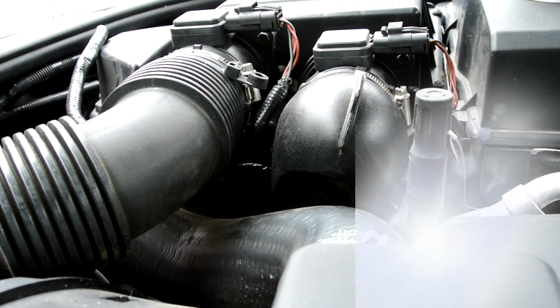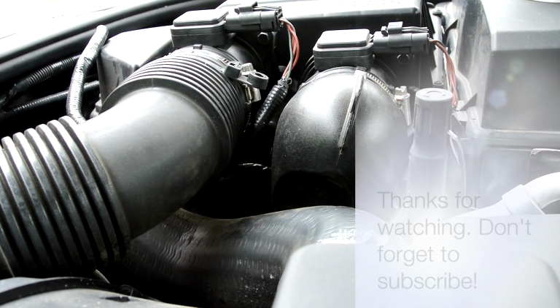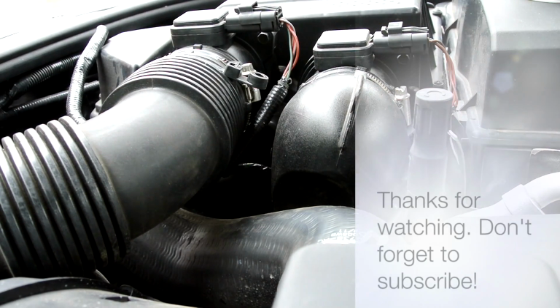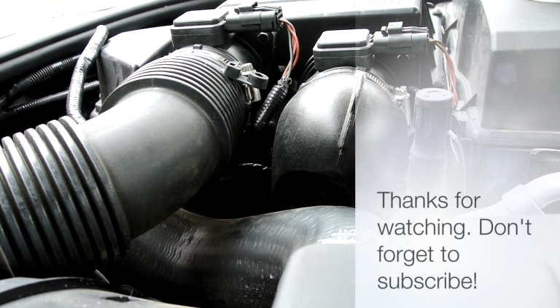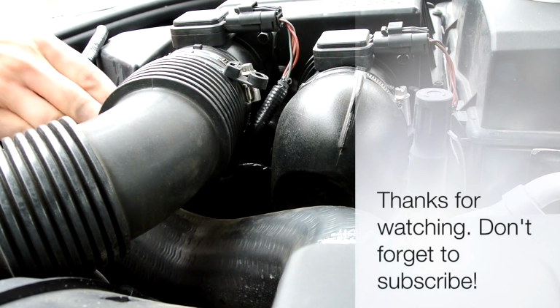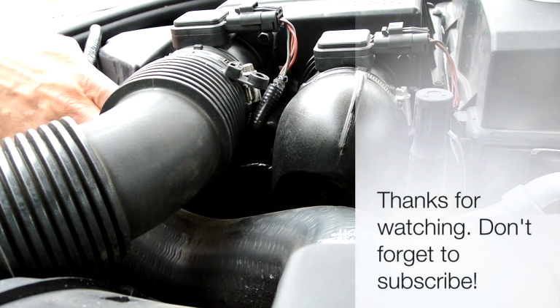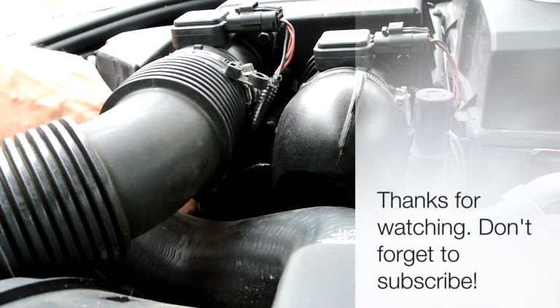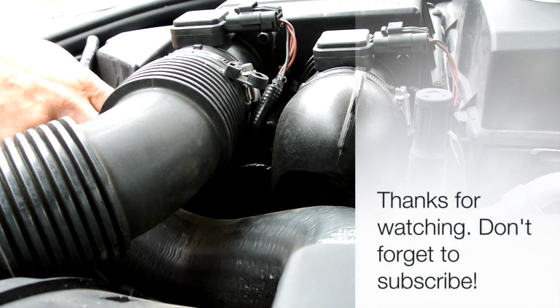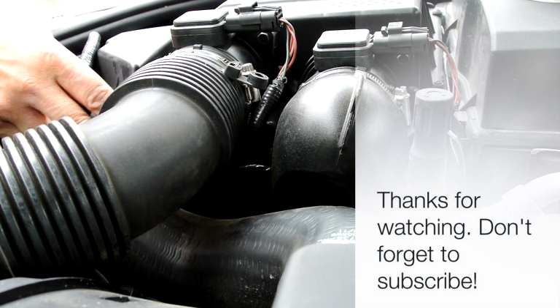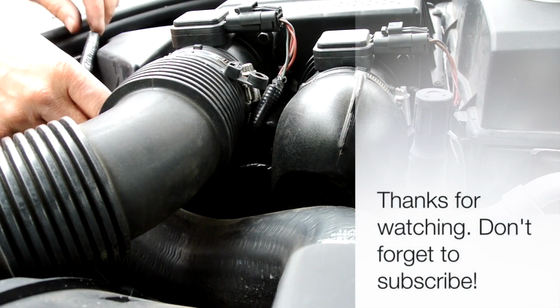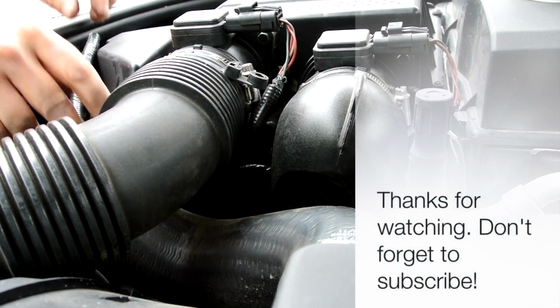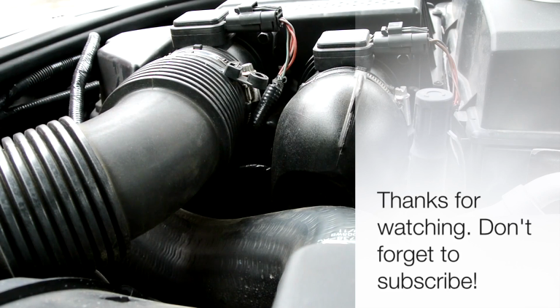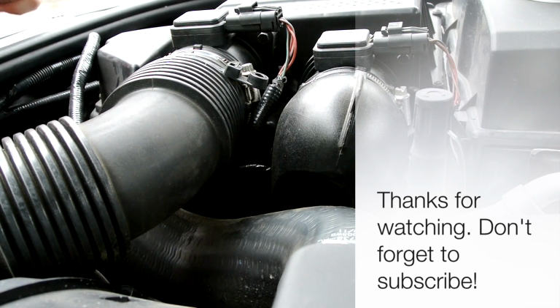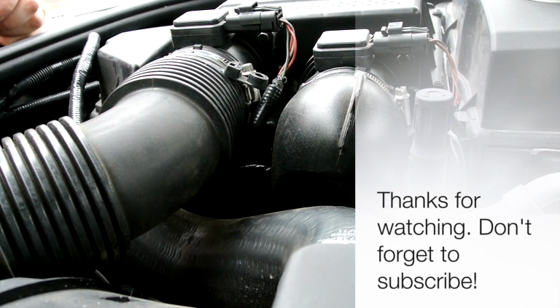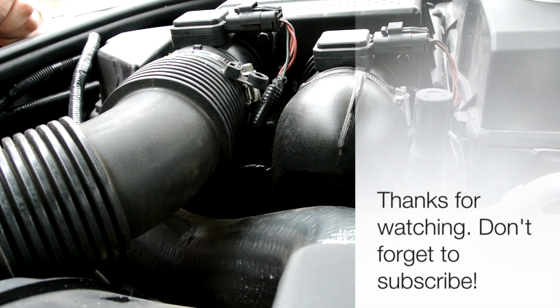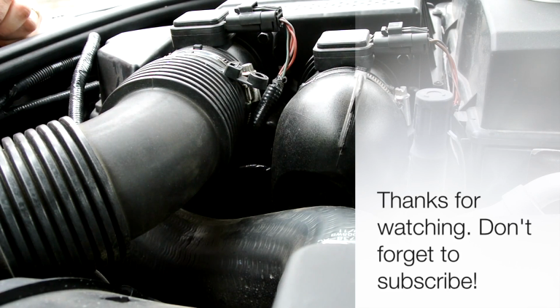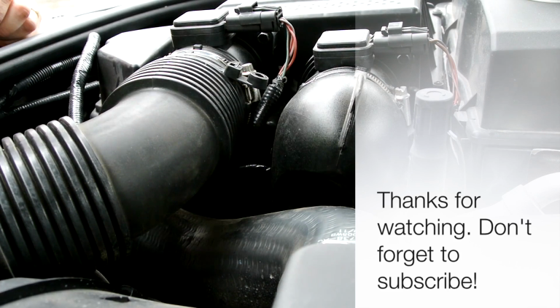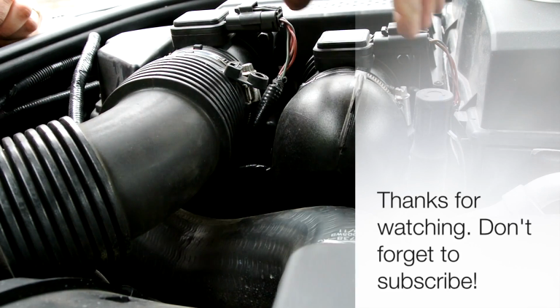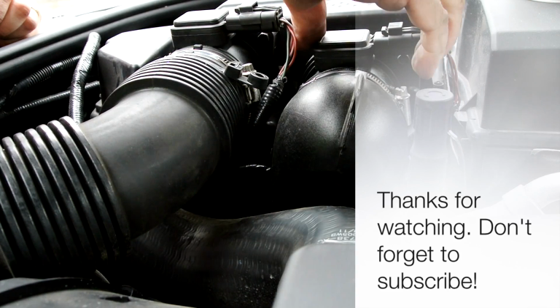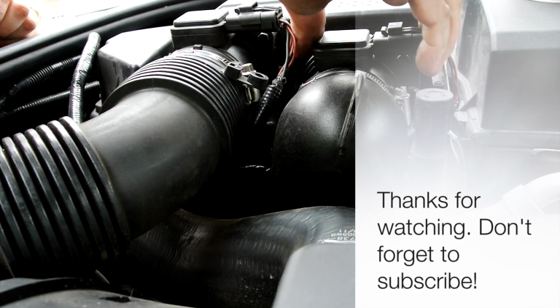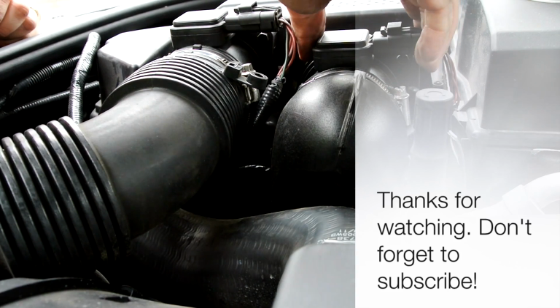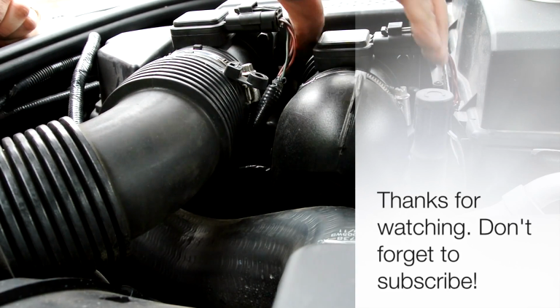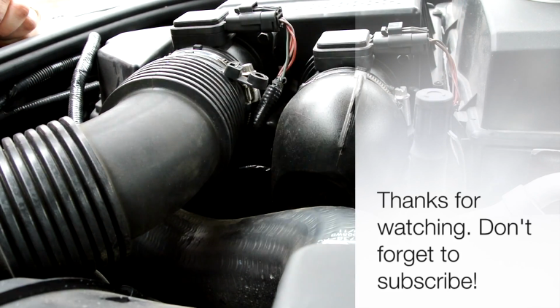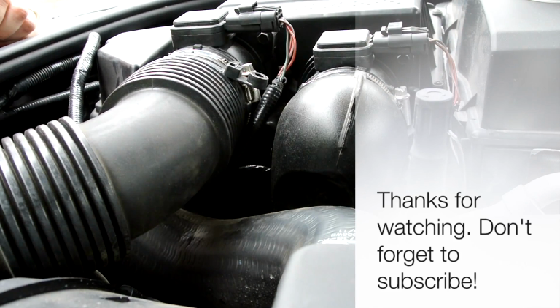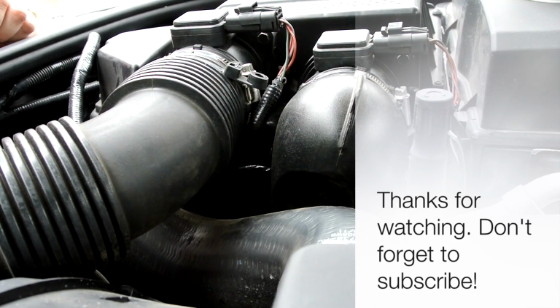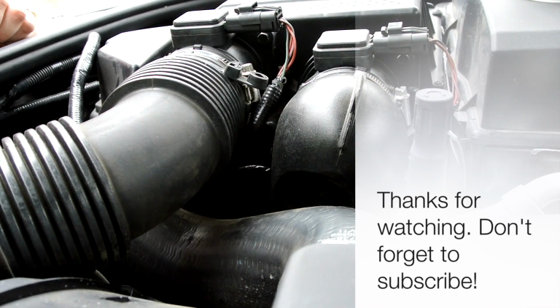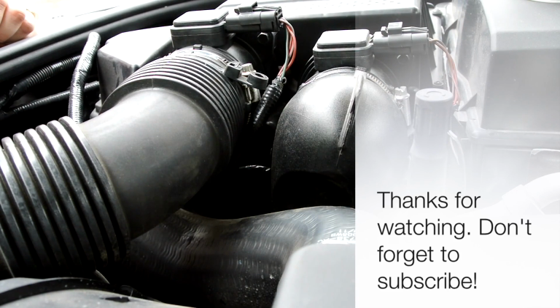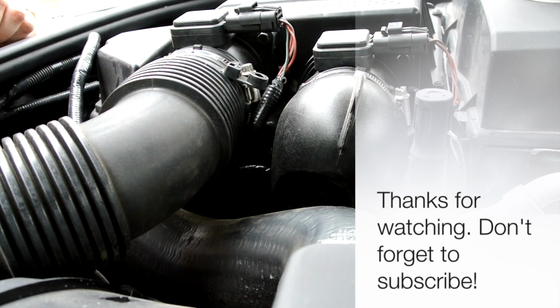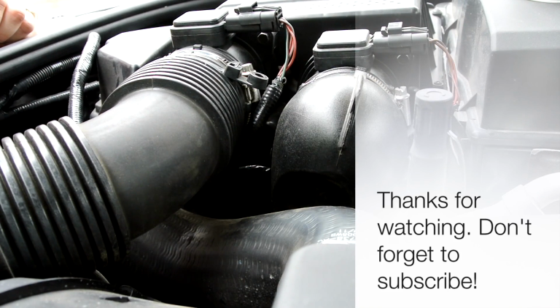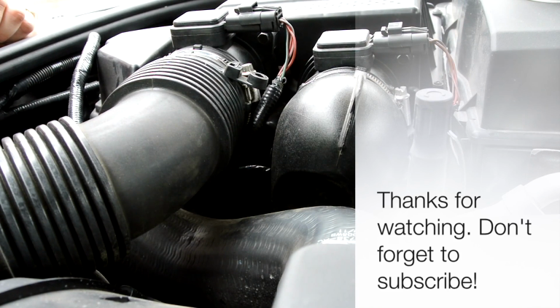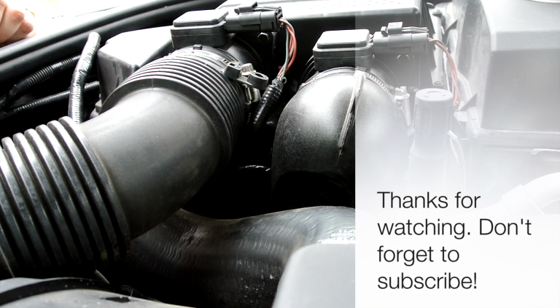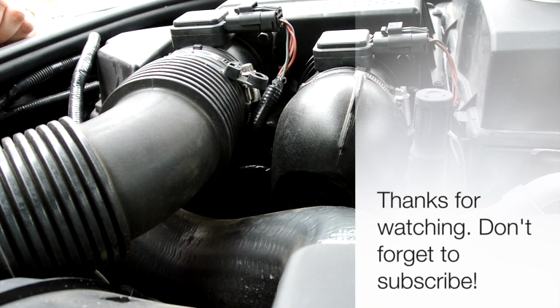The job is done. Now fire it up, make sure we don't get any error messages, and job's a good one.